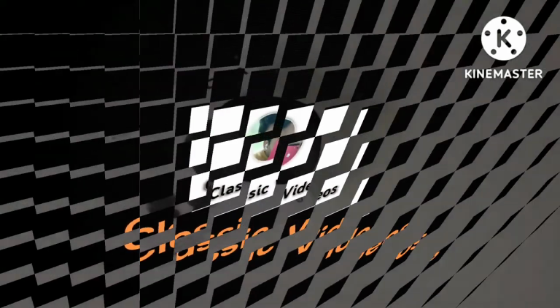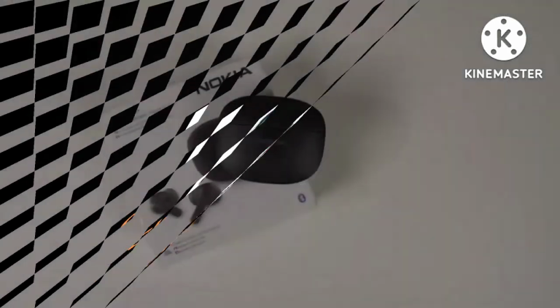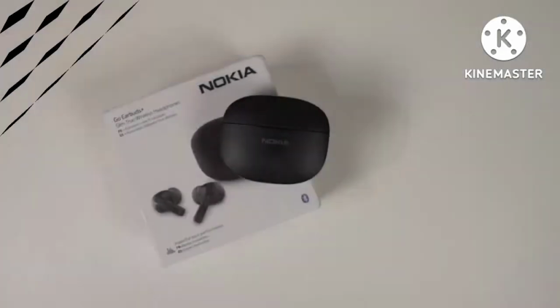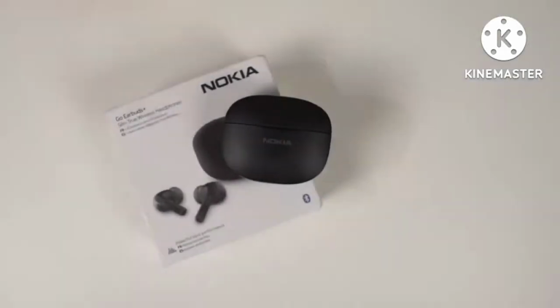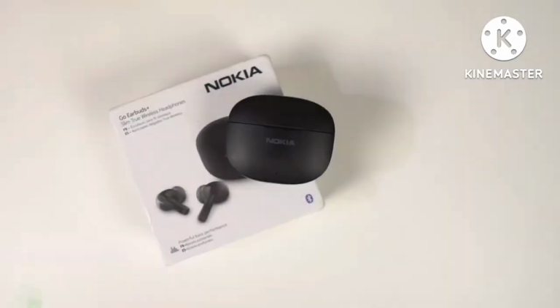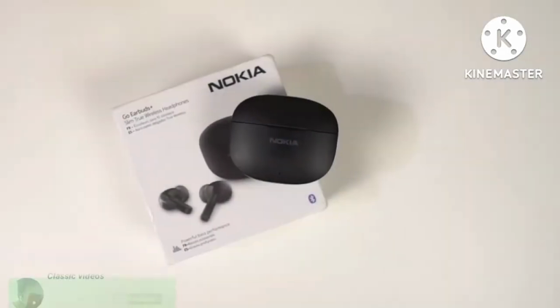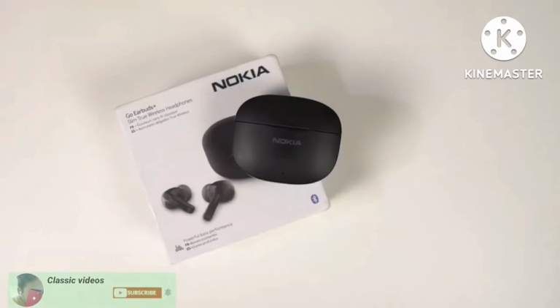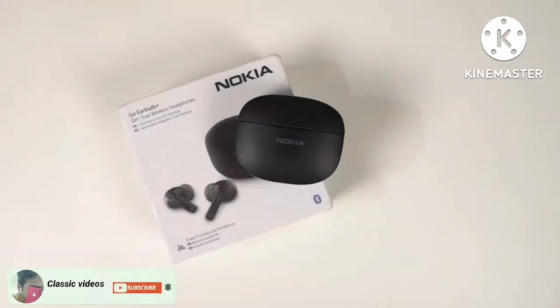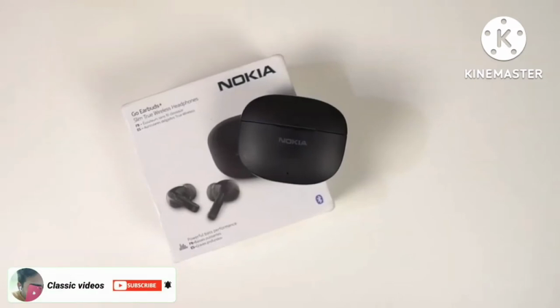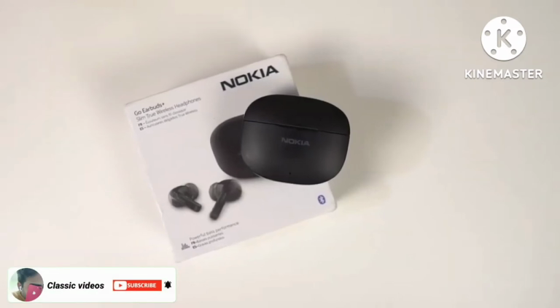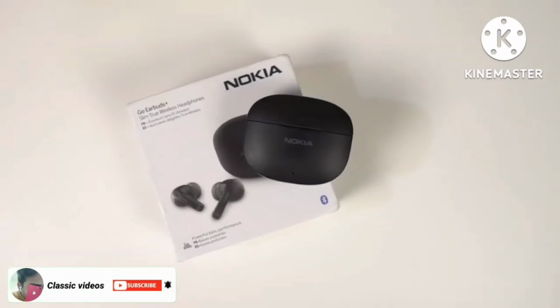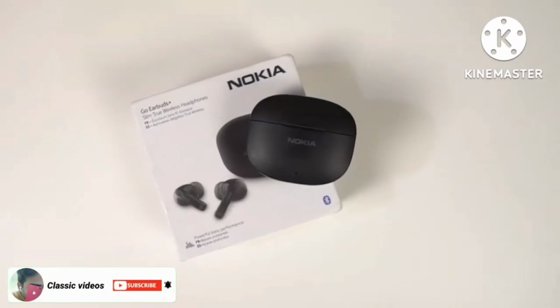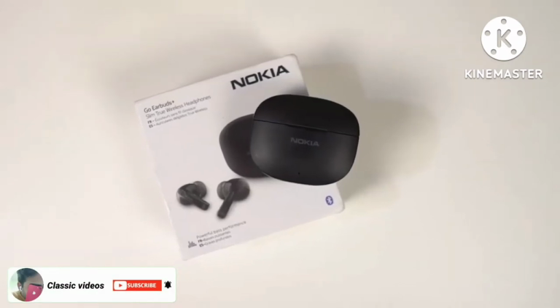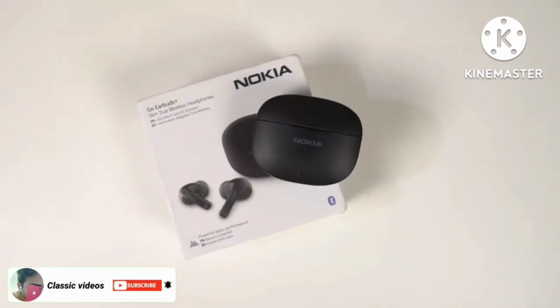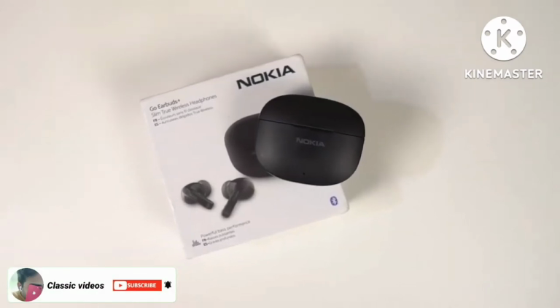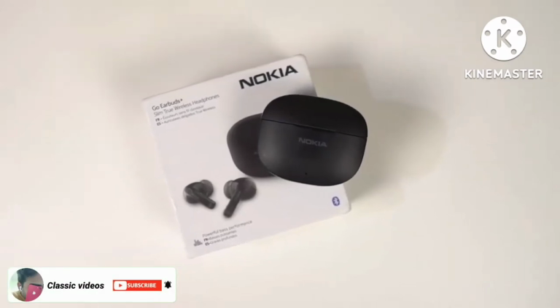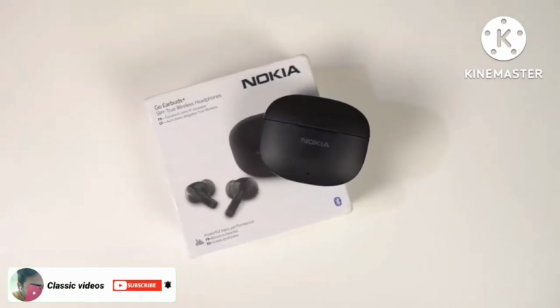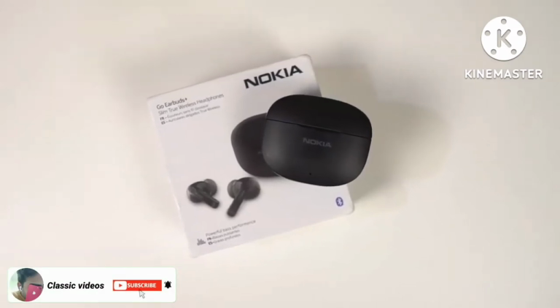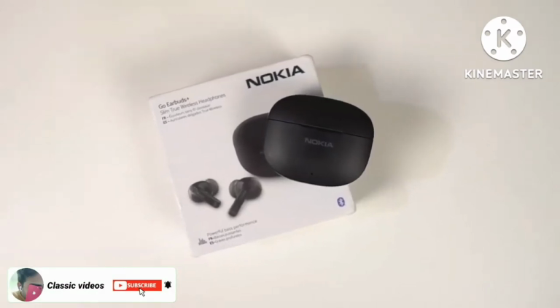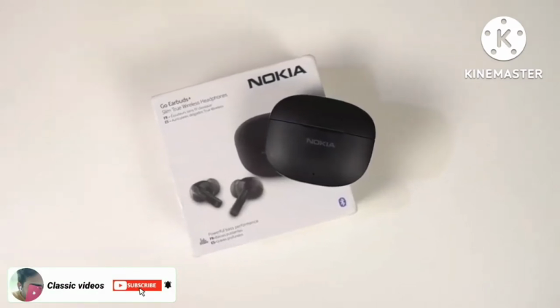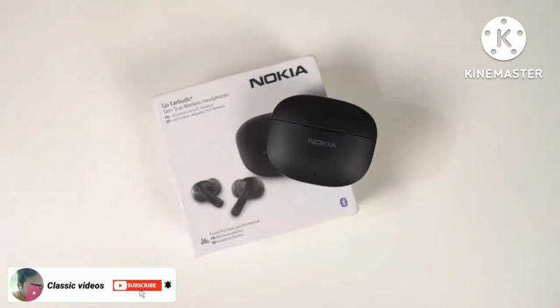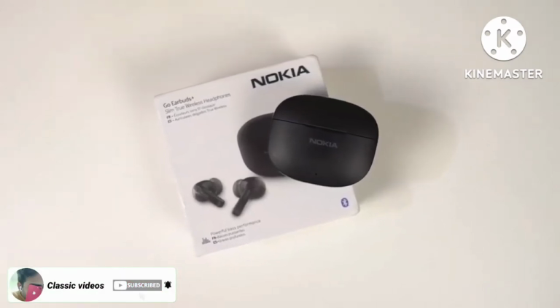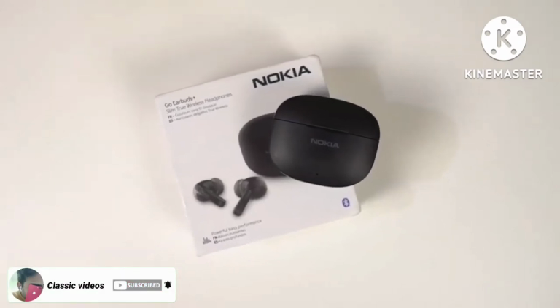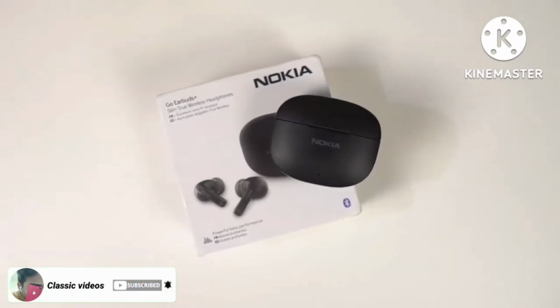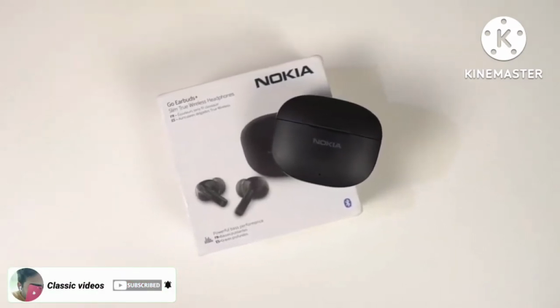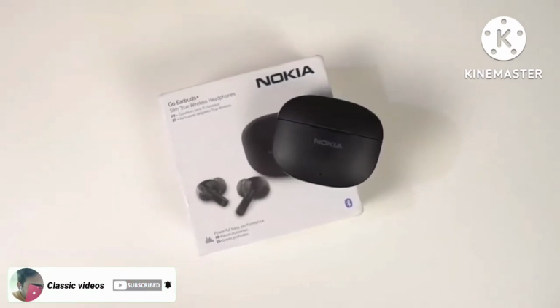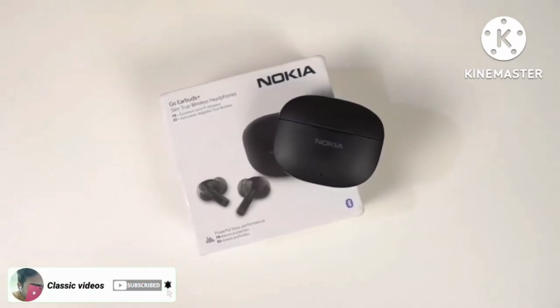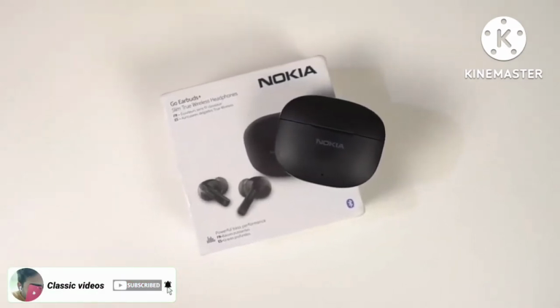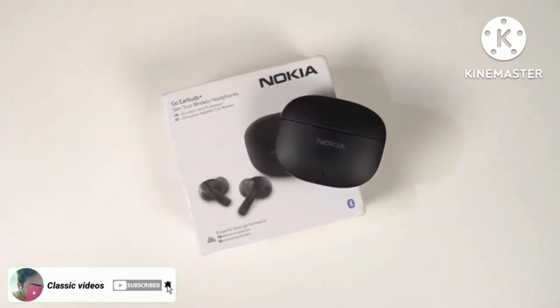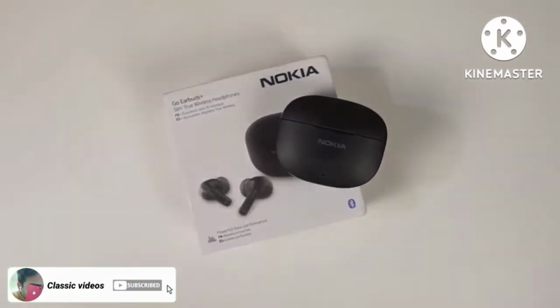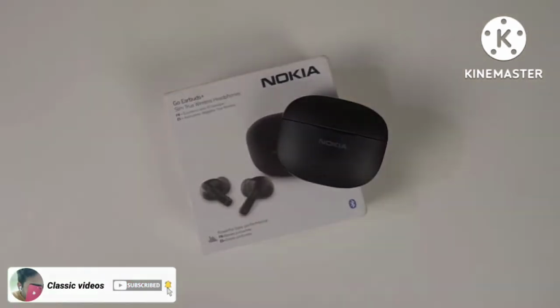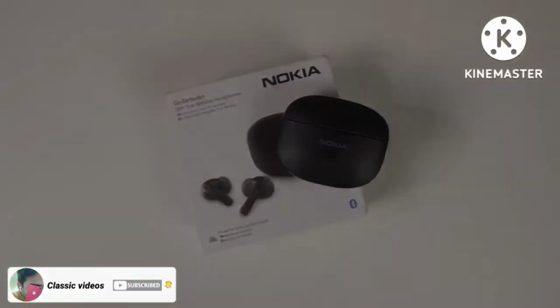What's up guys? This is Anon from Greatech and in this video, I'm going to be unboxing Nokia Go Earbuds Plus.